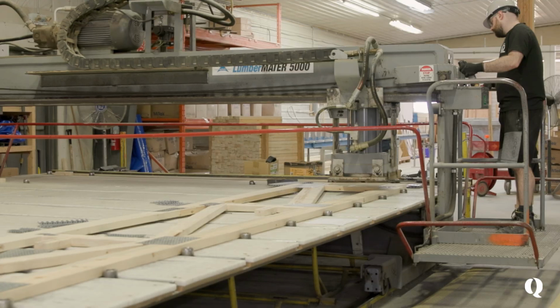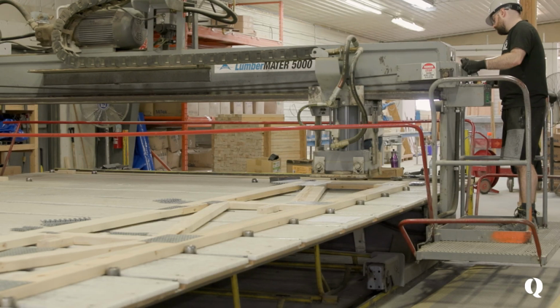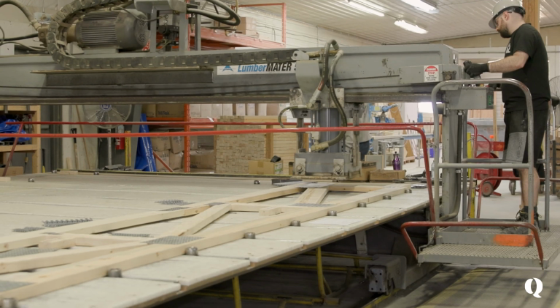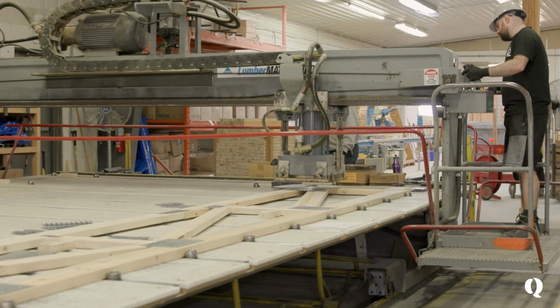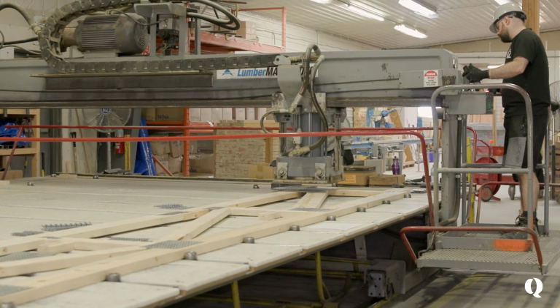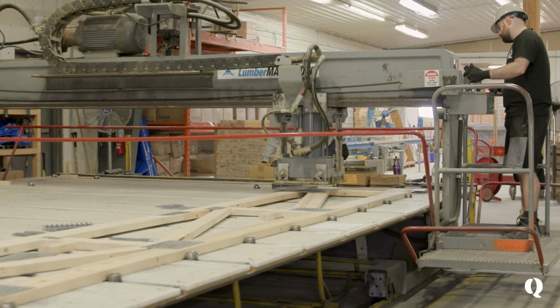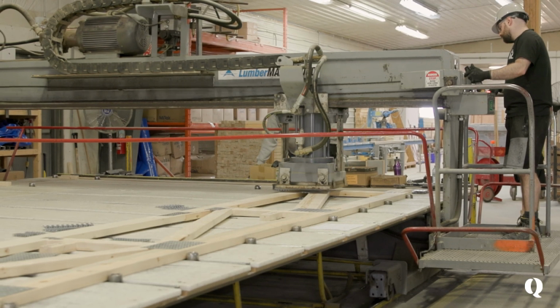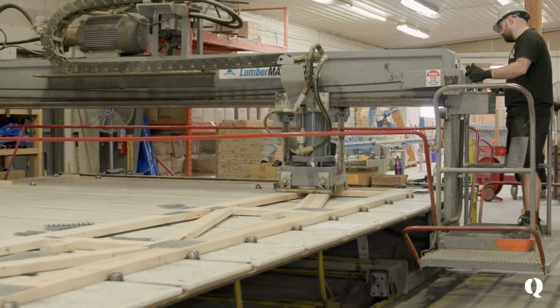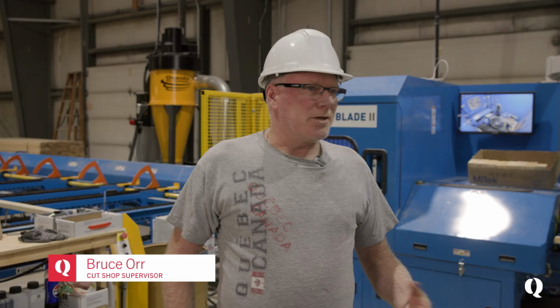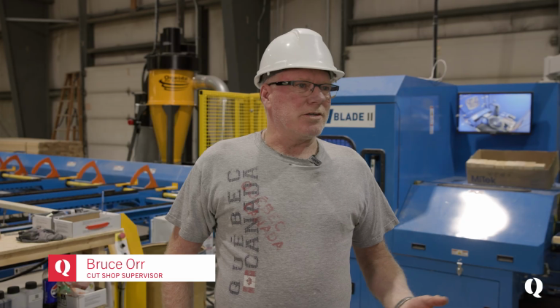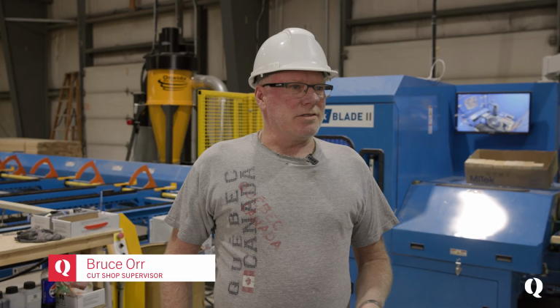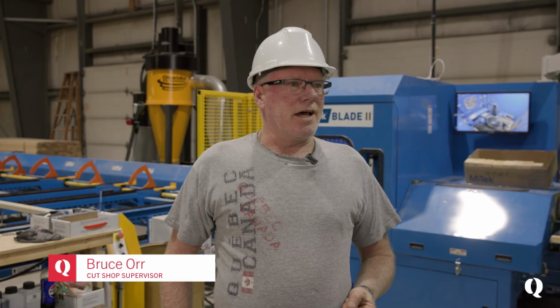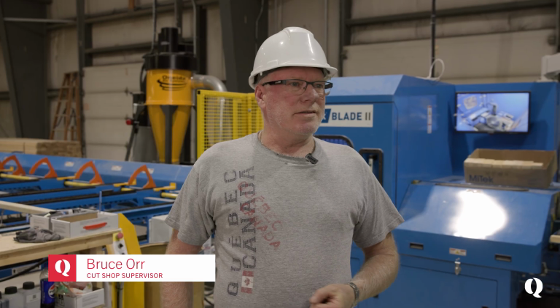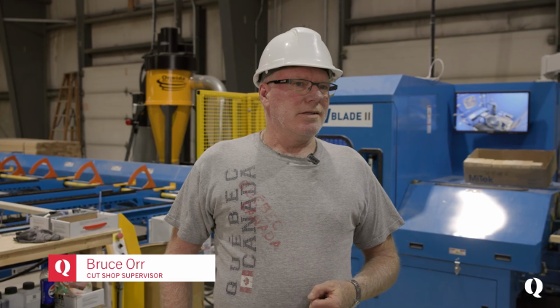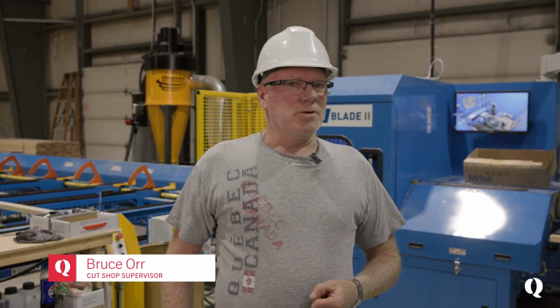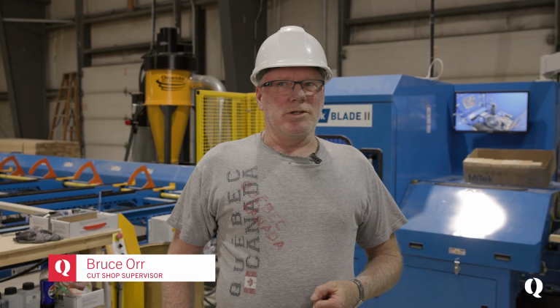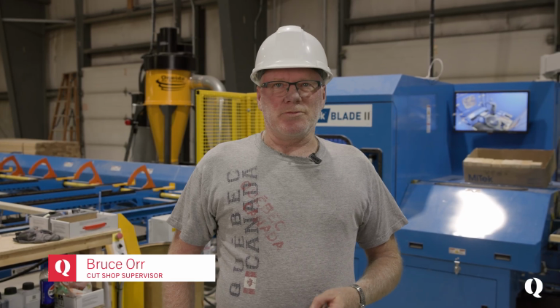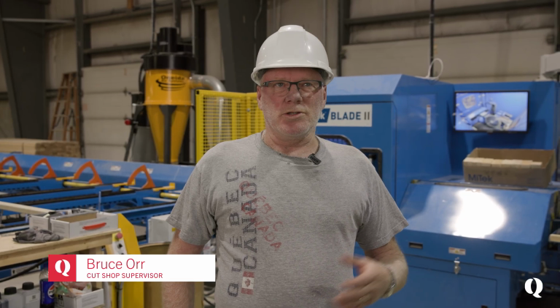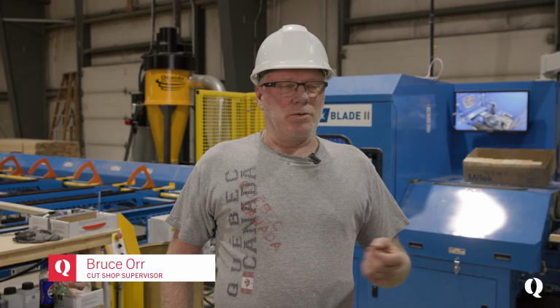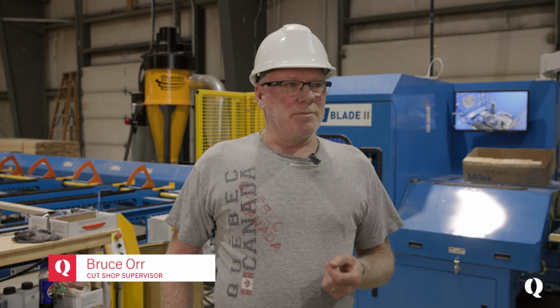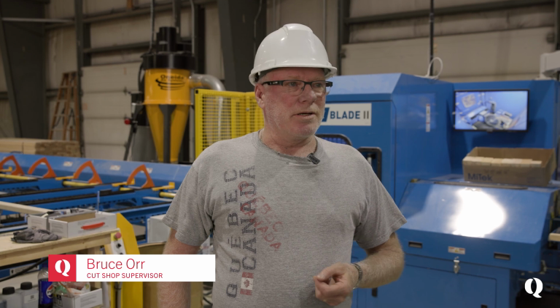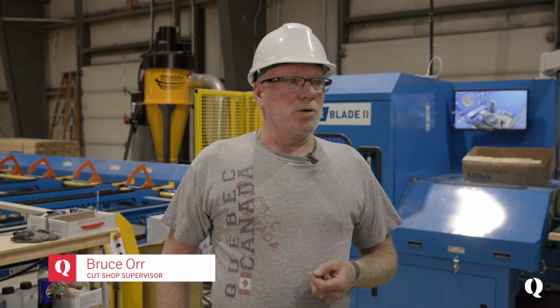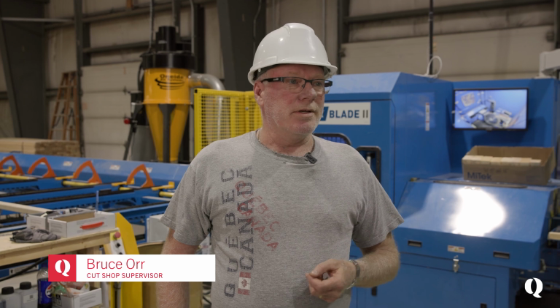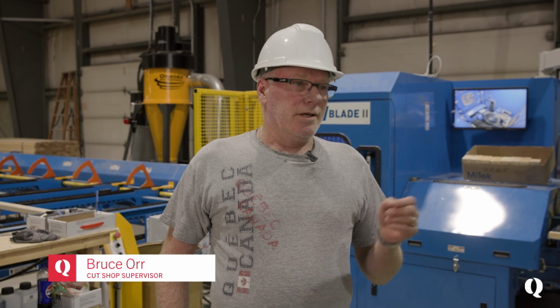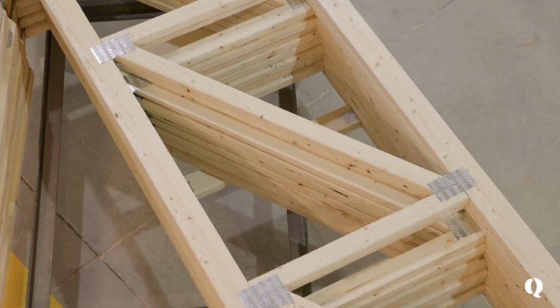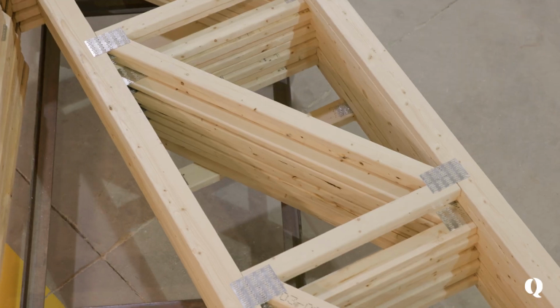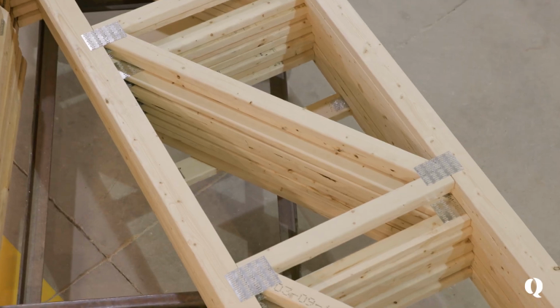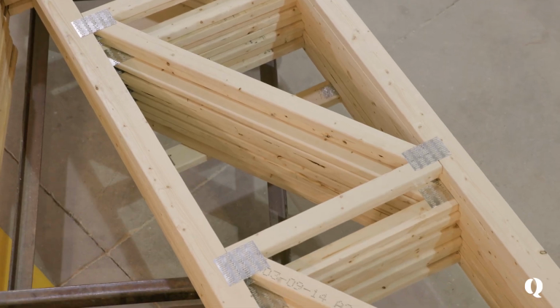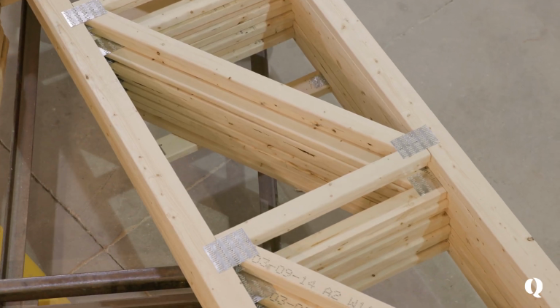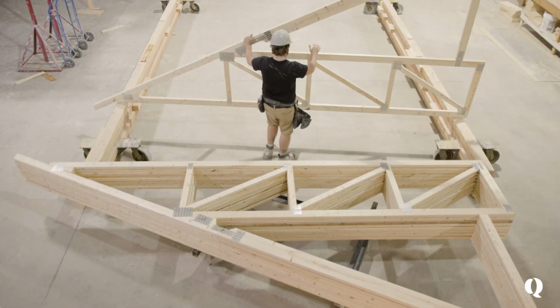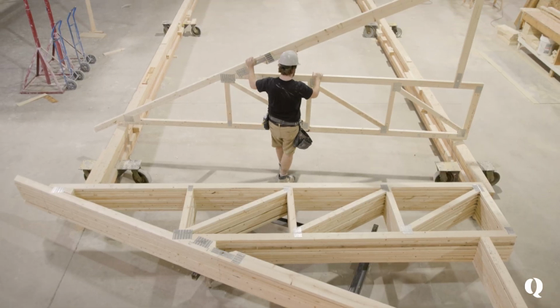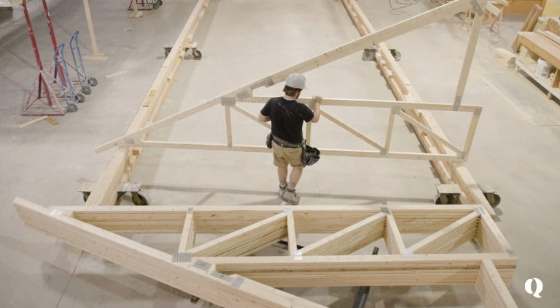Every builder uses a truss design. We're just fortunate we can build our own and stay in demand with our production.